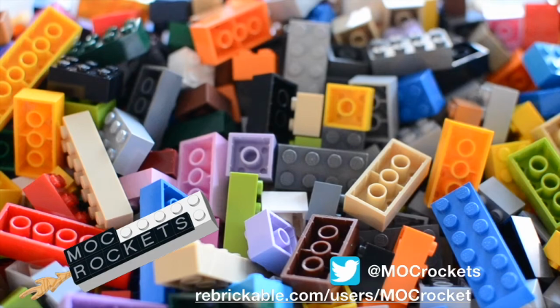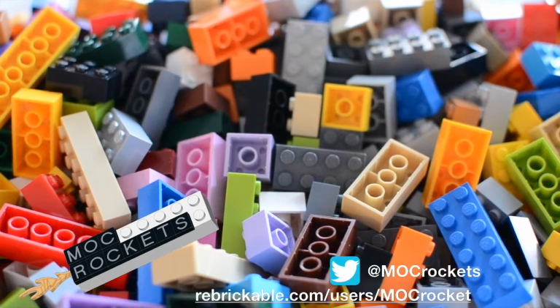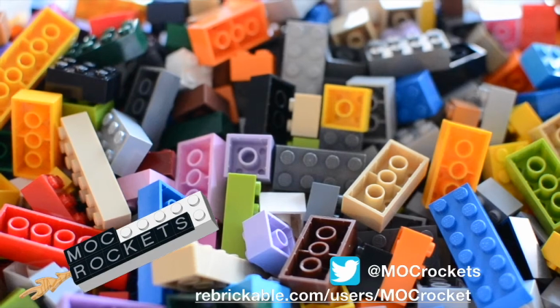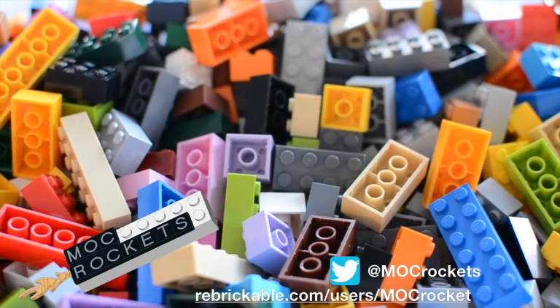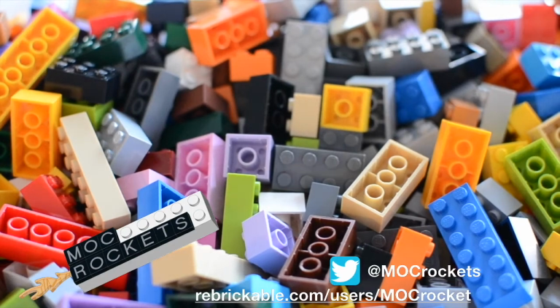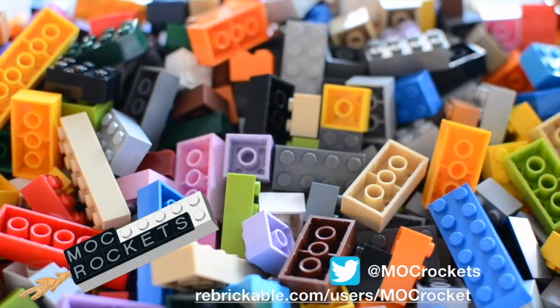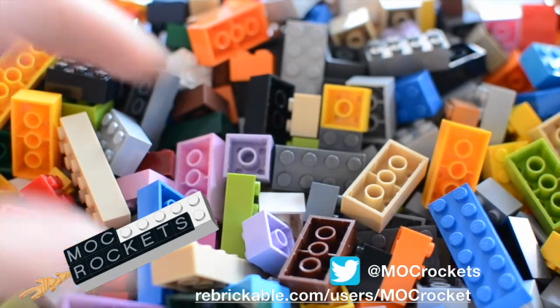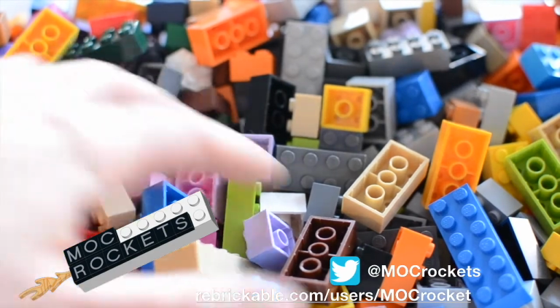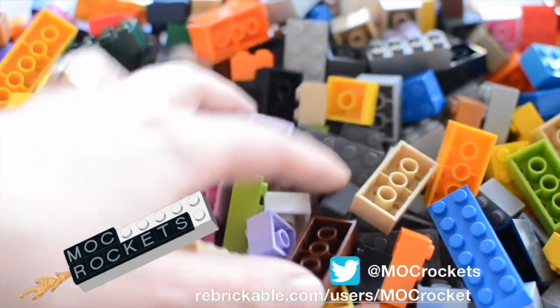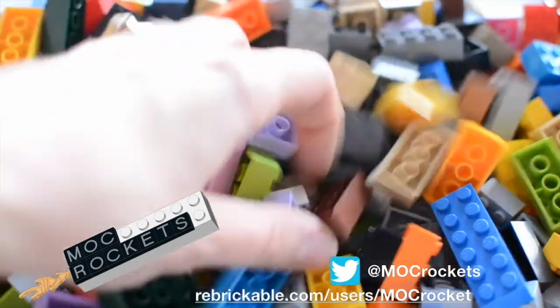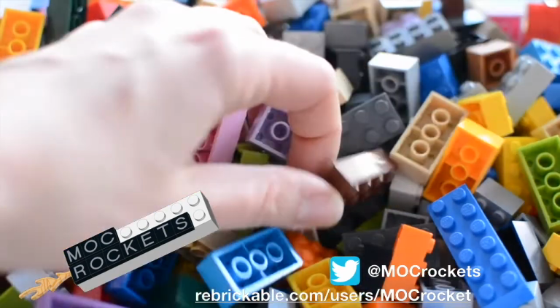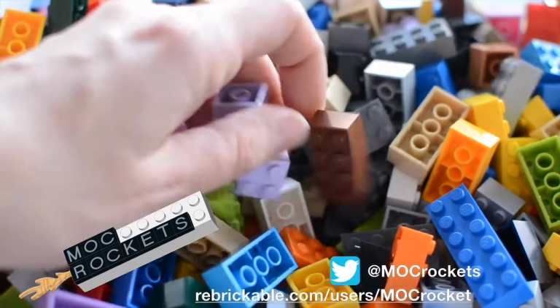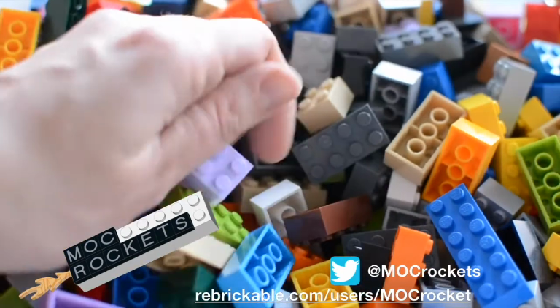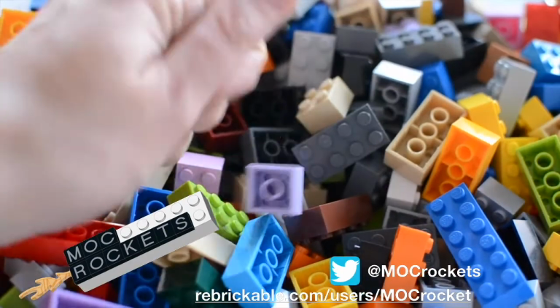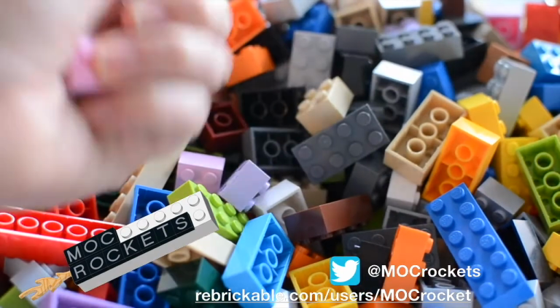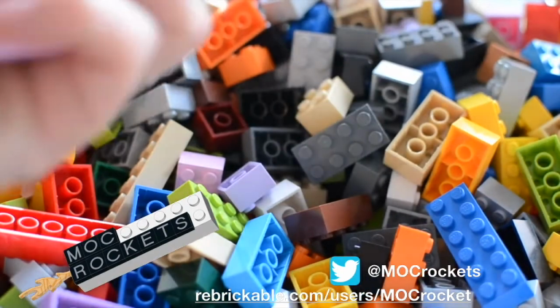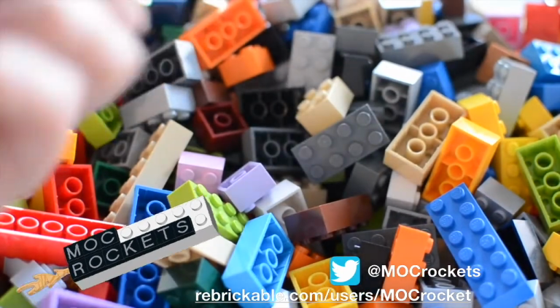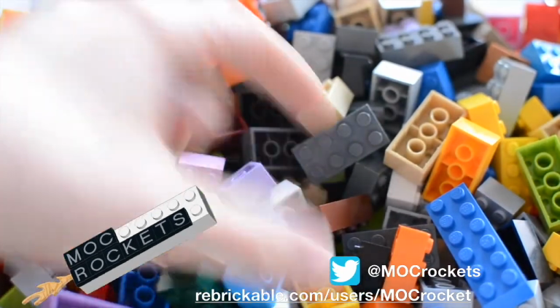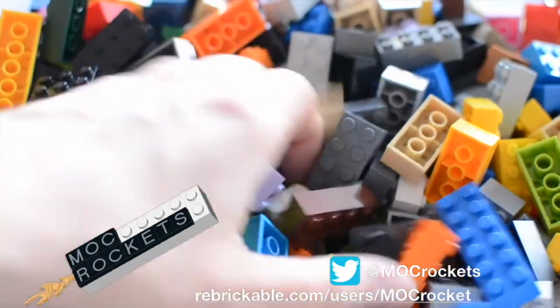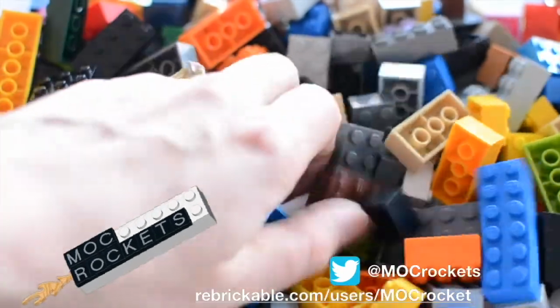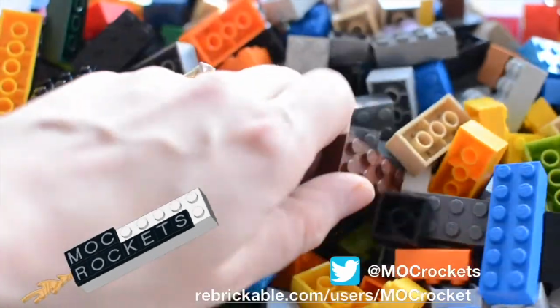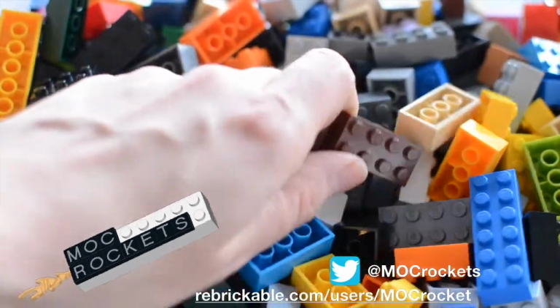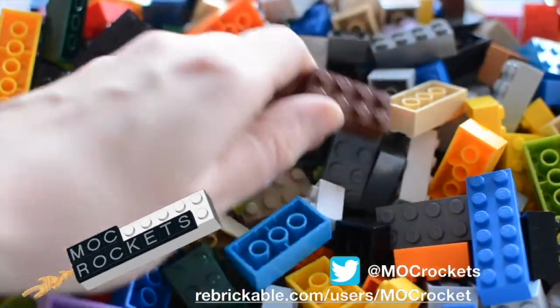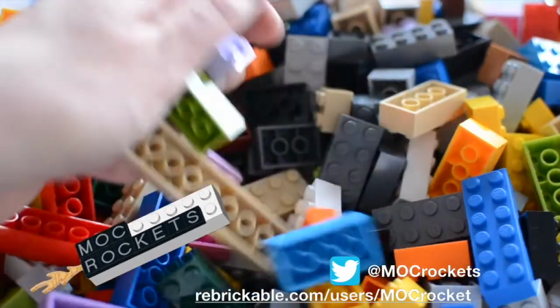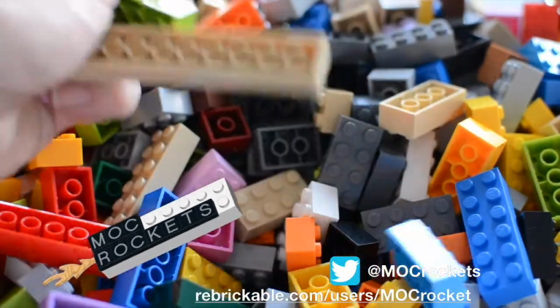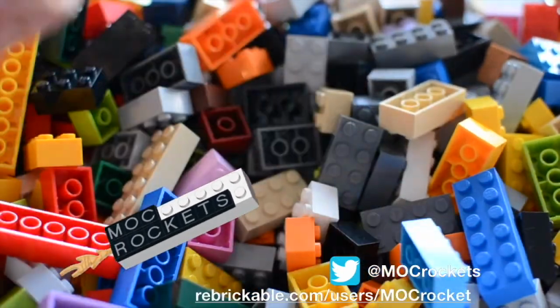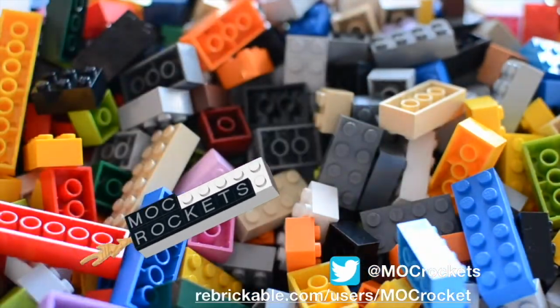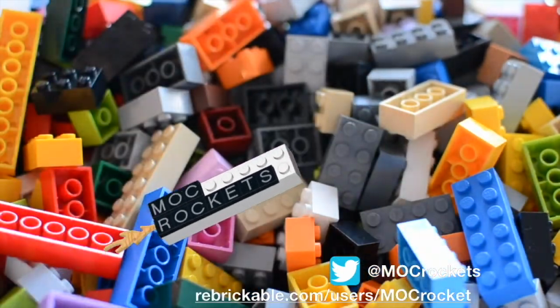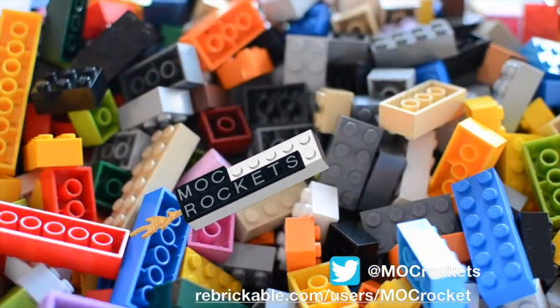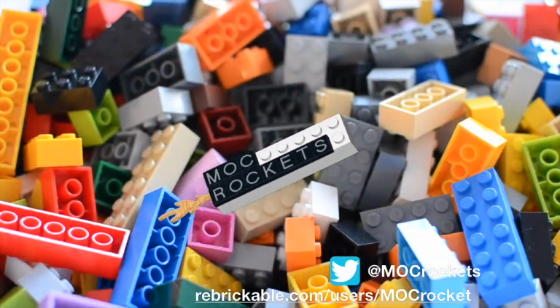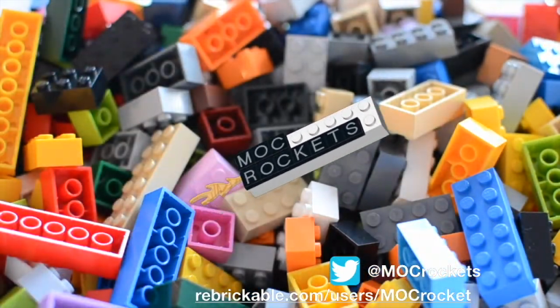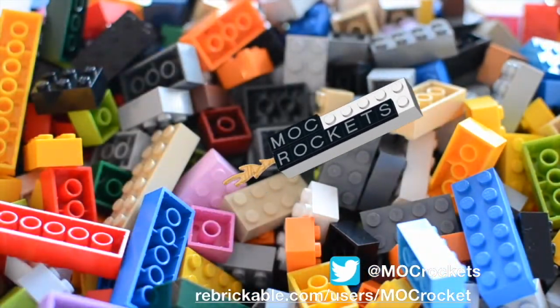Welcome to Mock Rockets. Legos rock. And so do rockets.